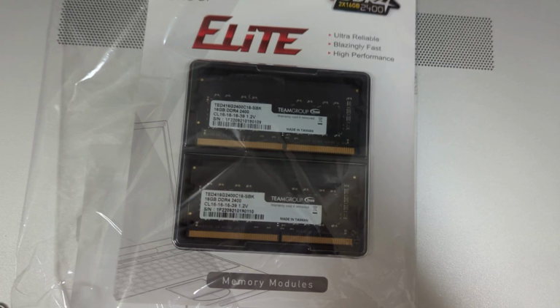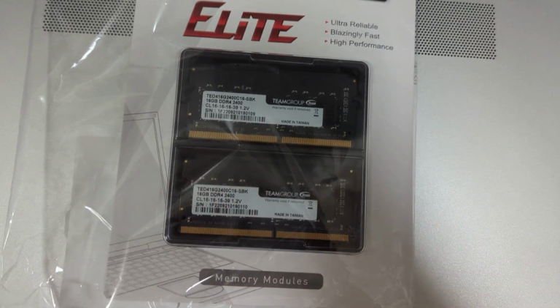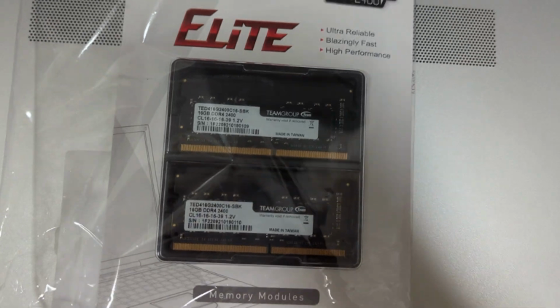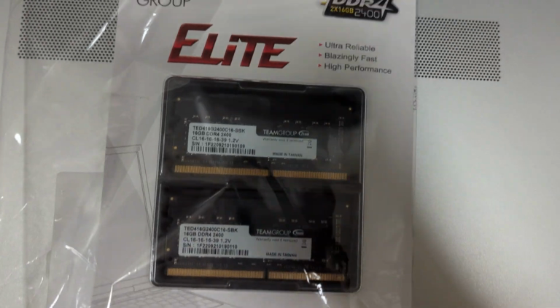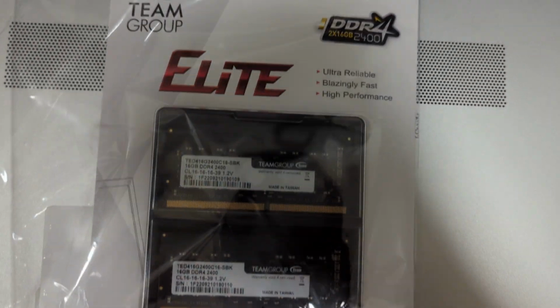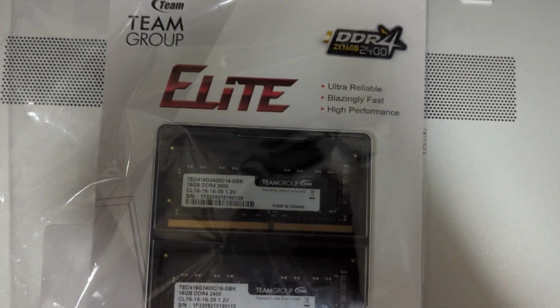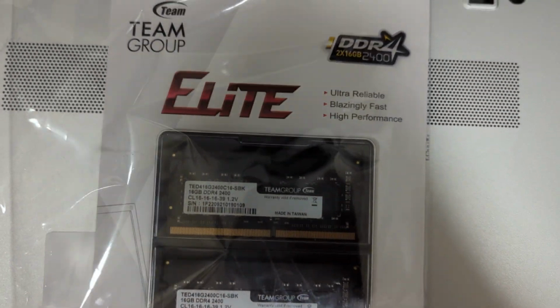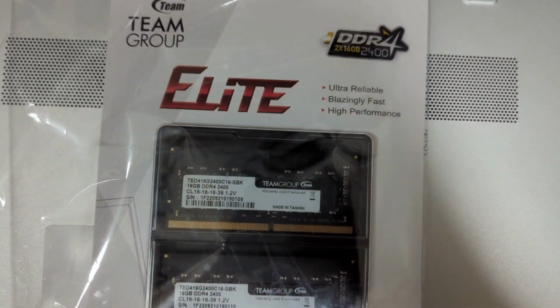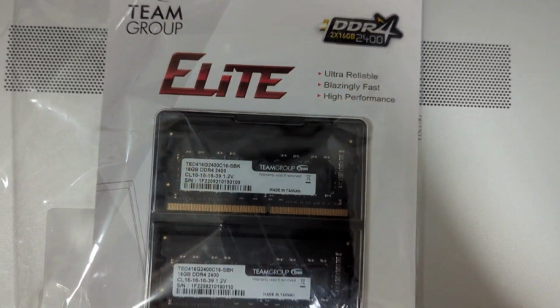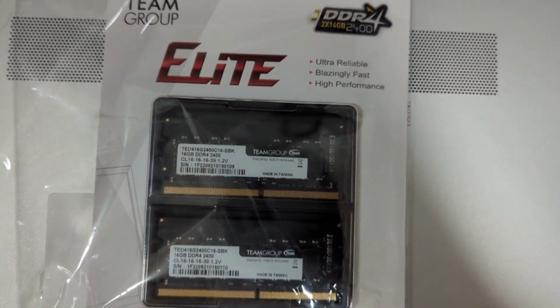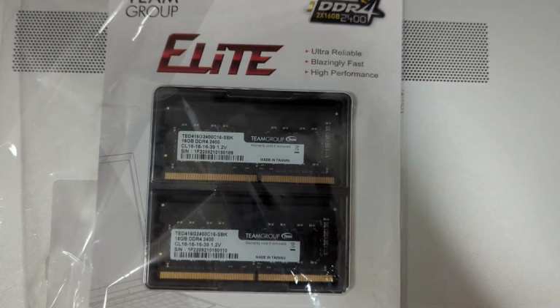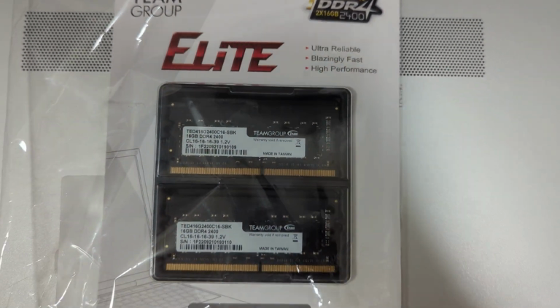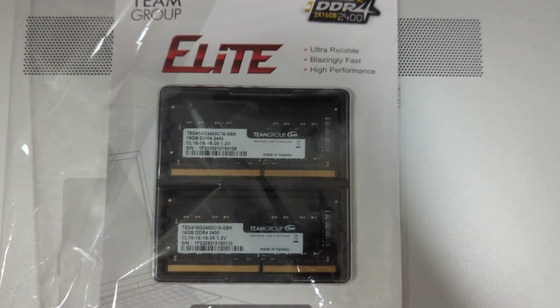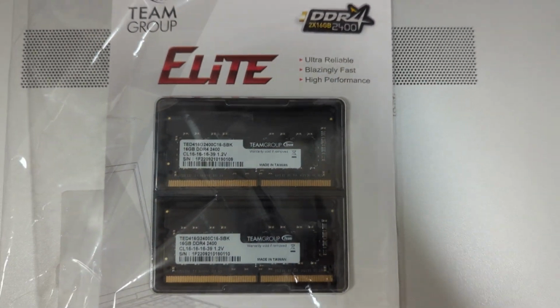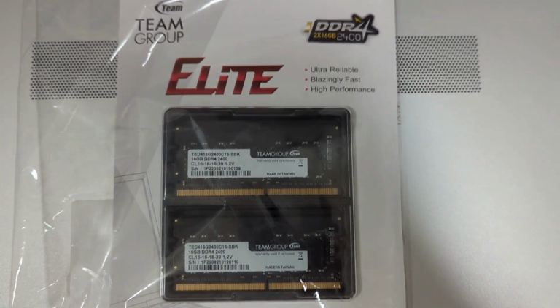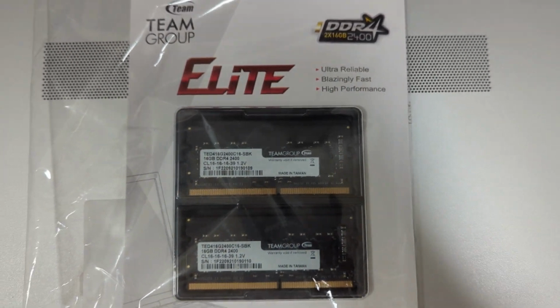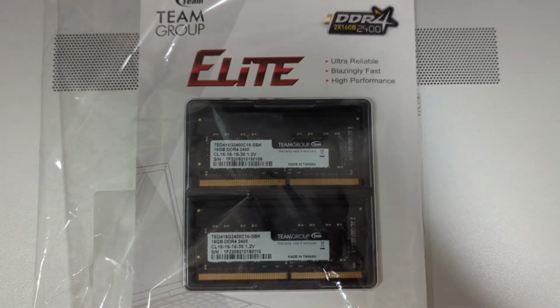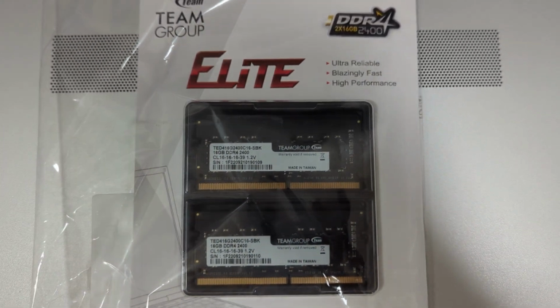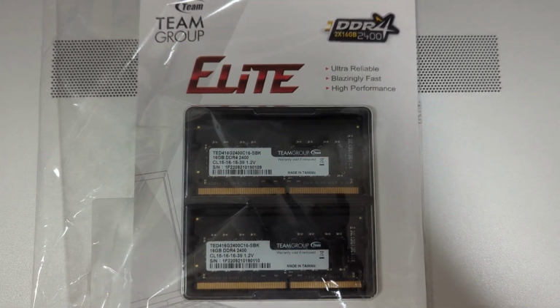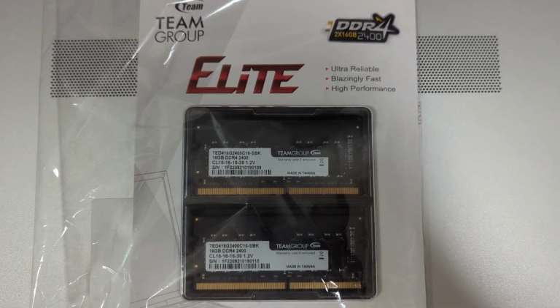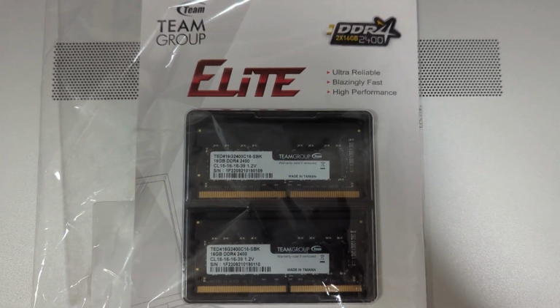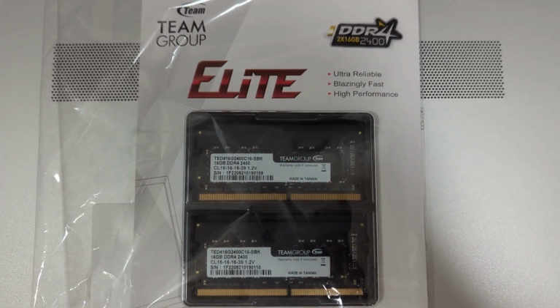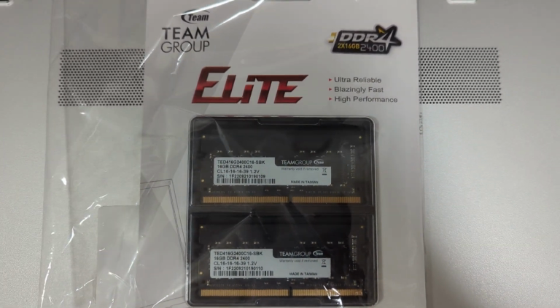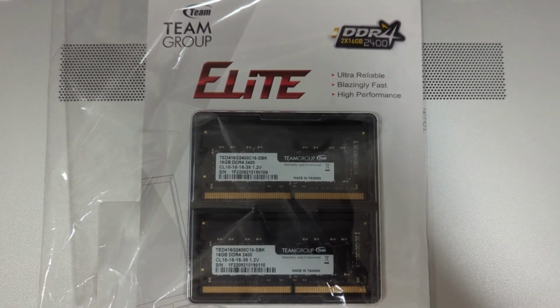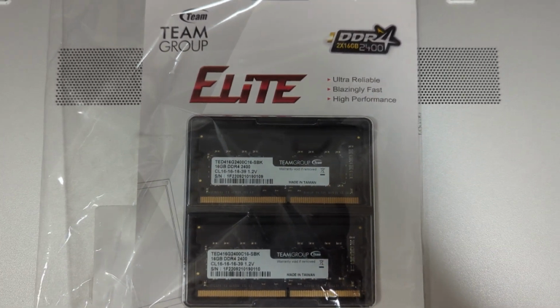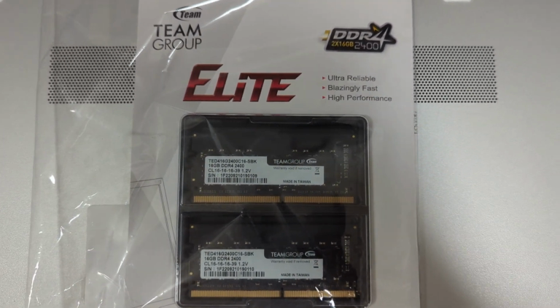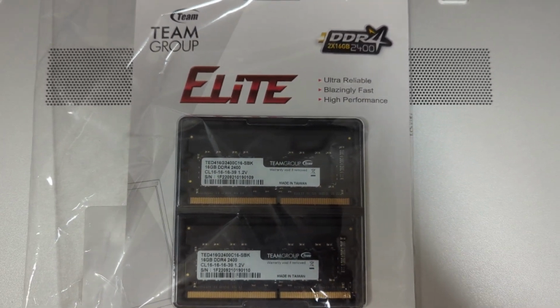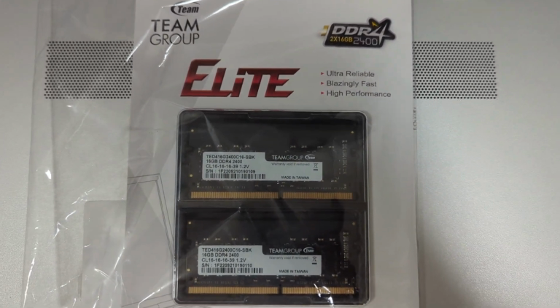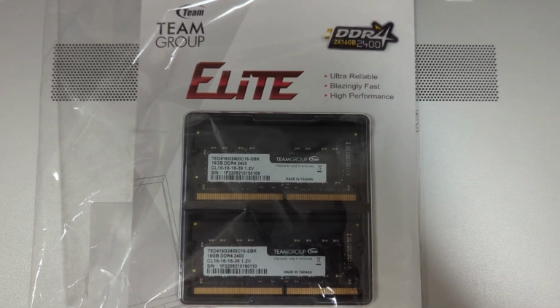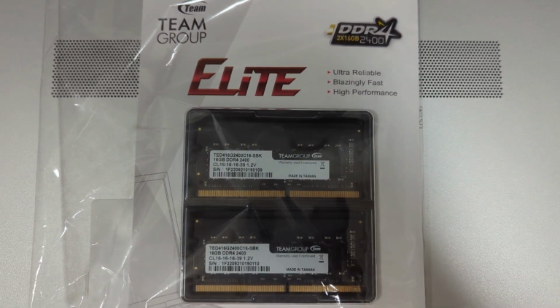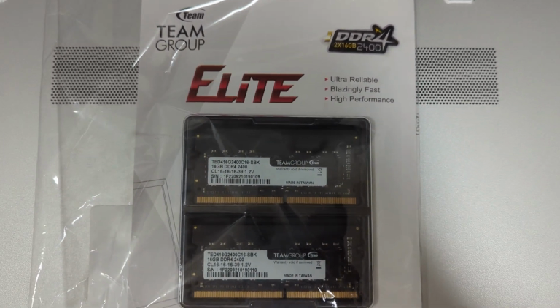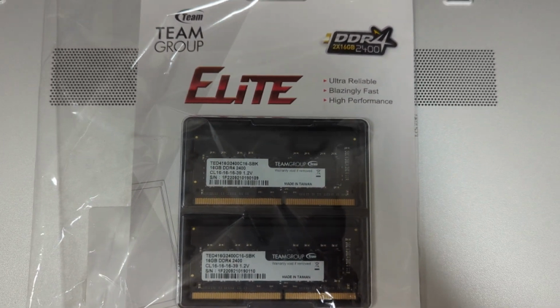Hello everybody, what's up? I'm here again with another RAM upgrade on a computer.